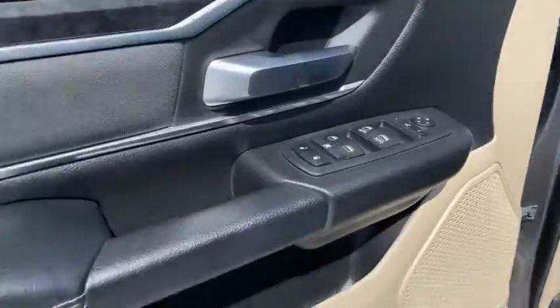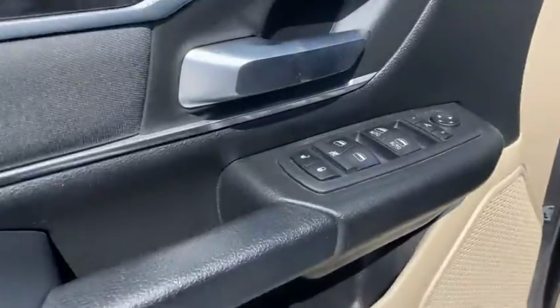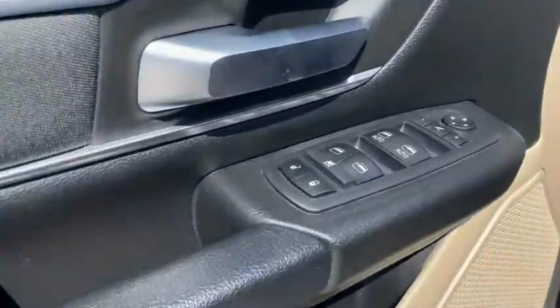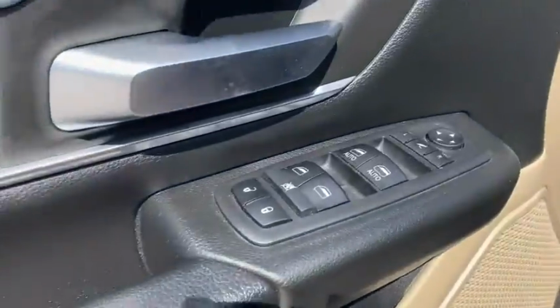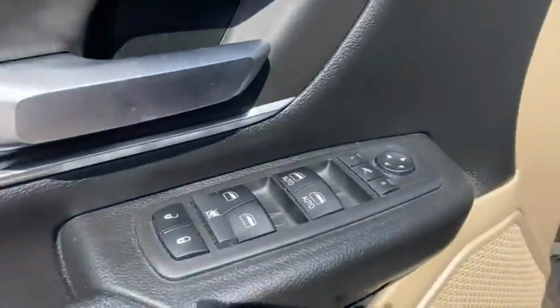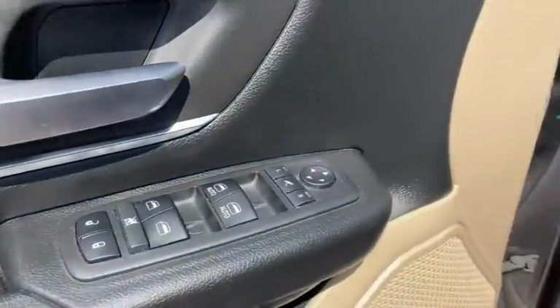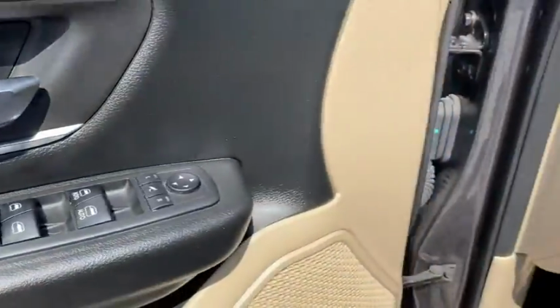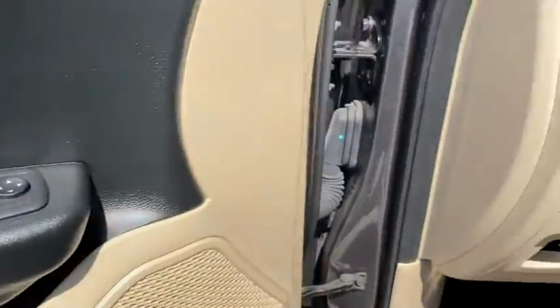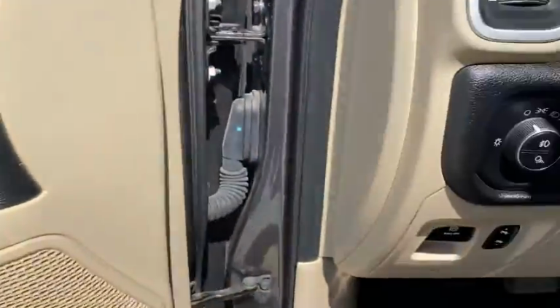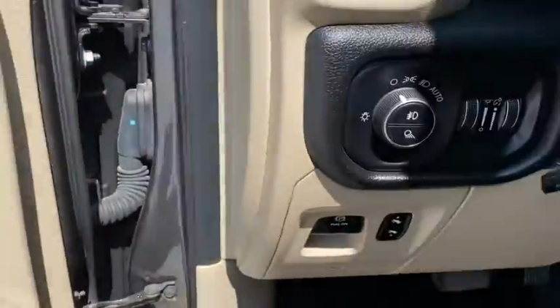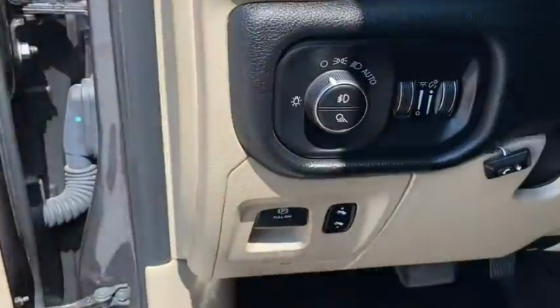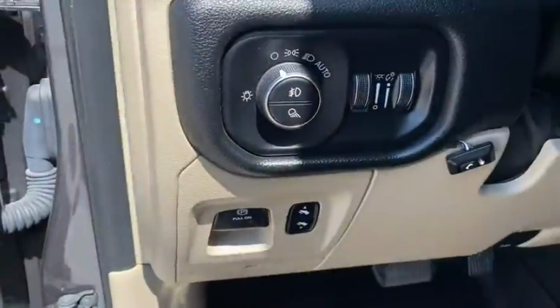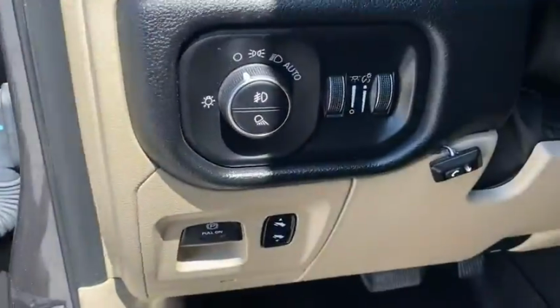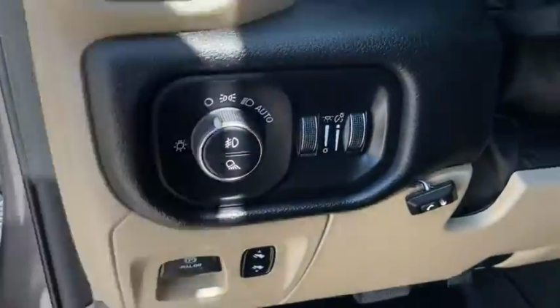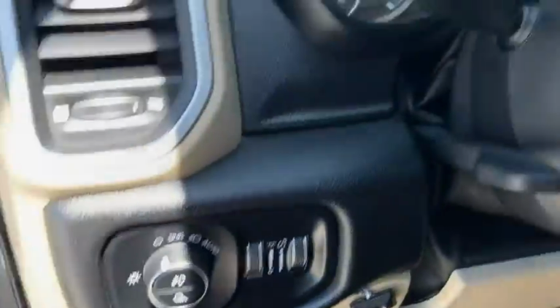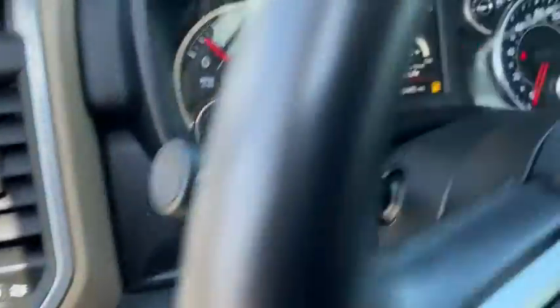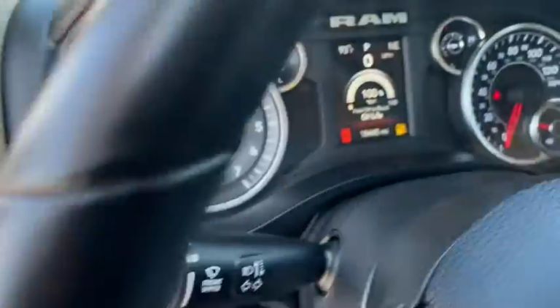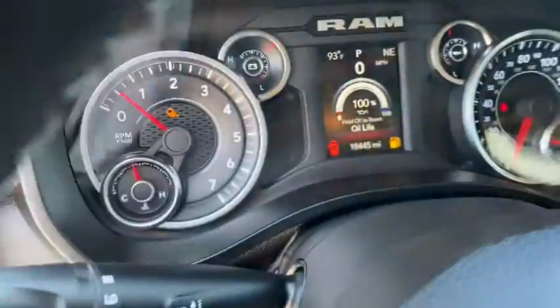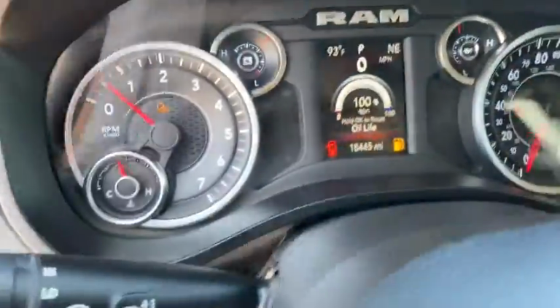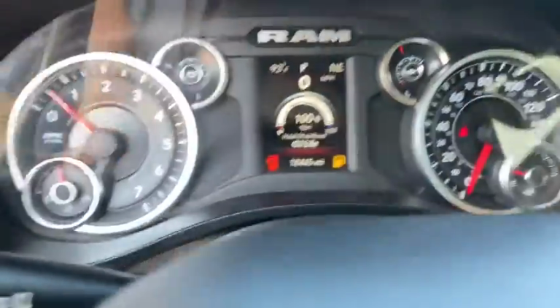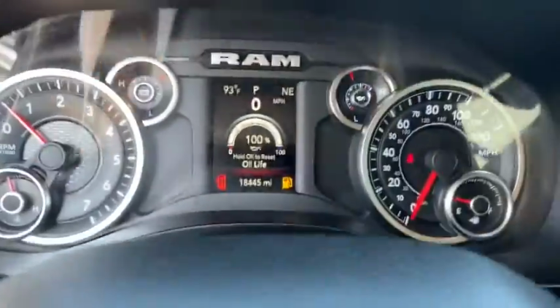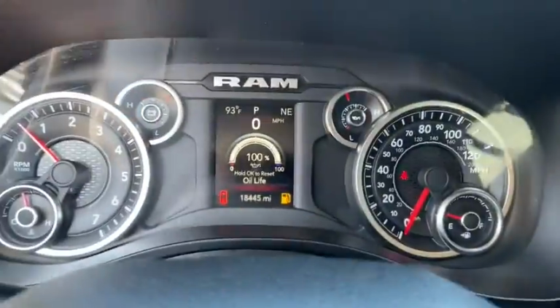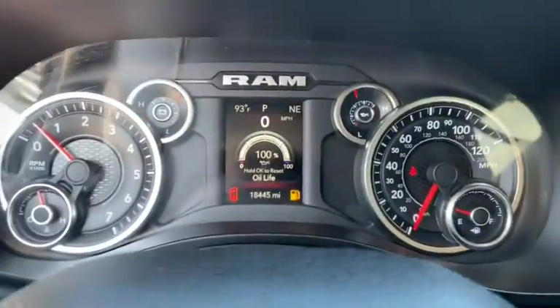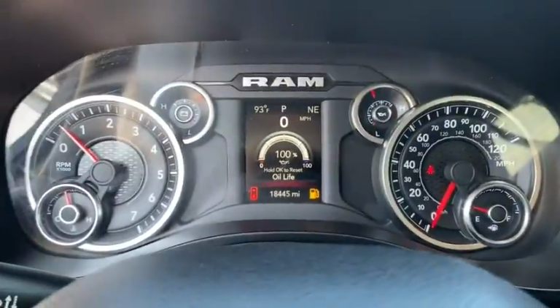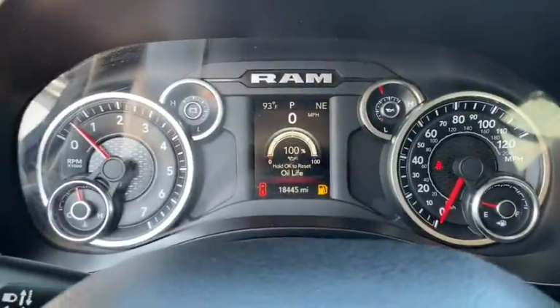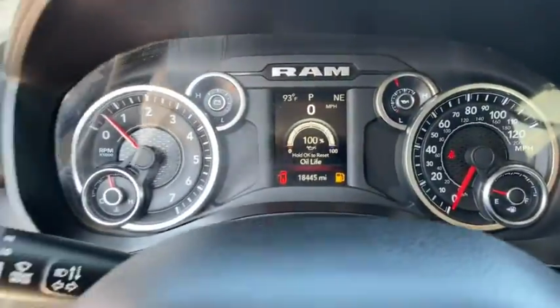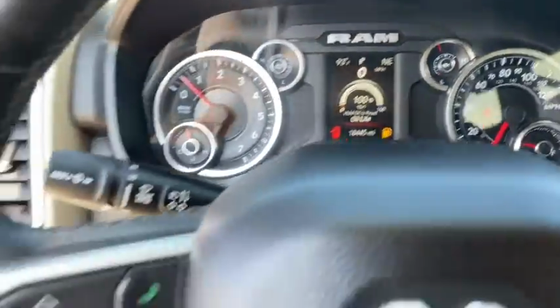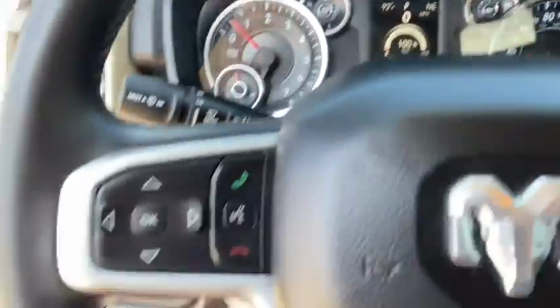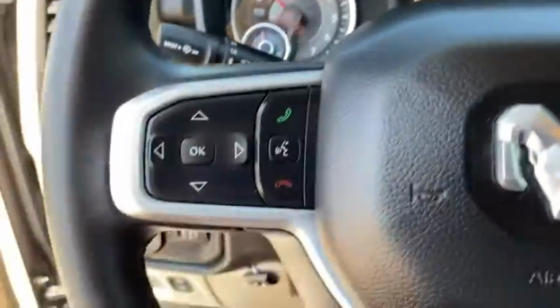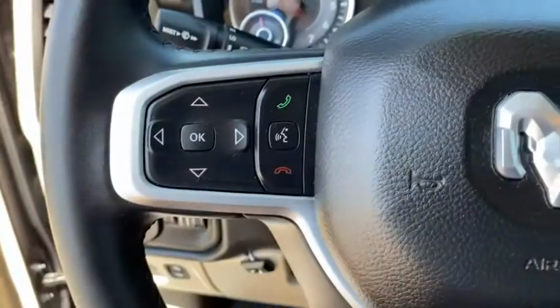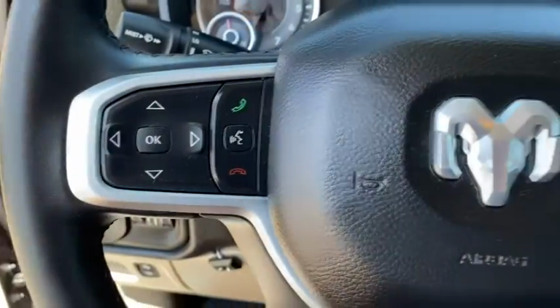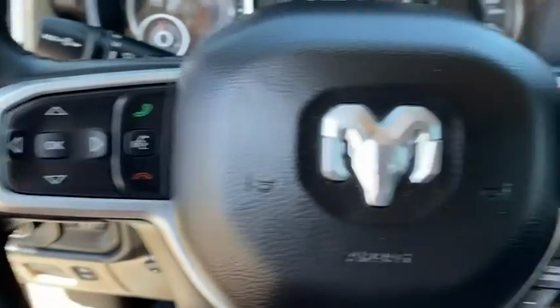This vehicle has less than 20,000 miles. Here are some of this vehicle's great options.